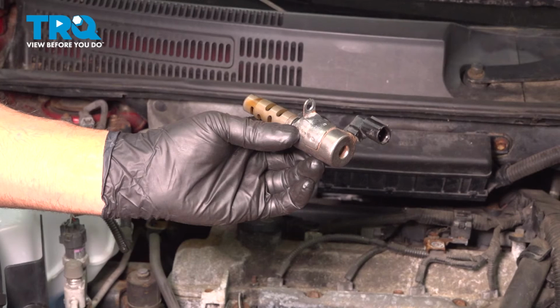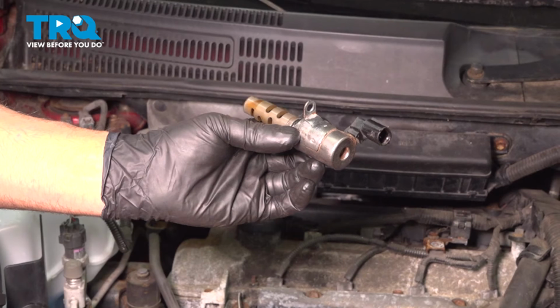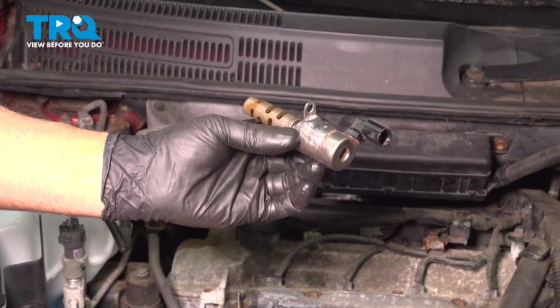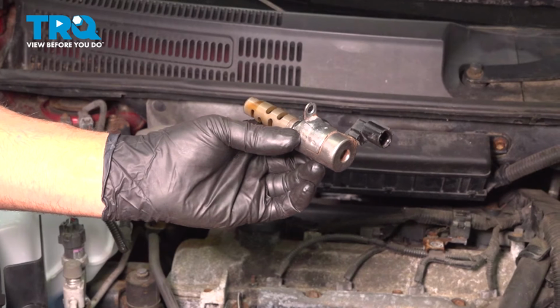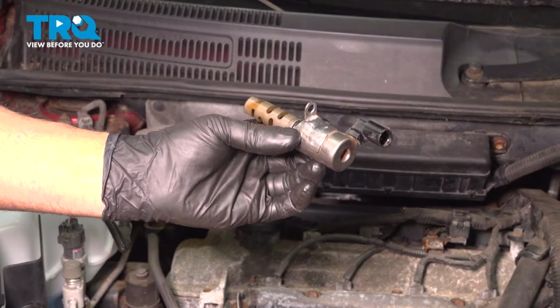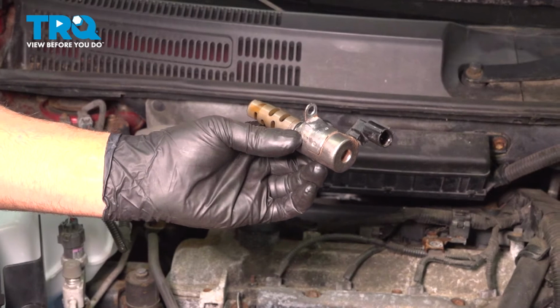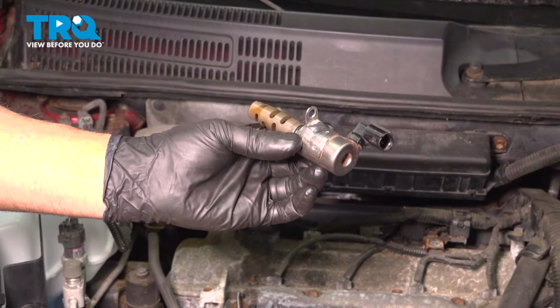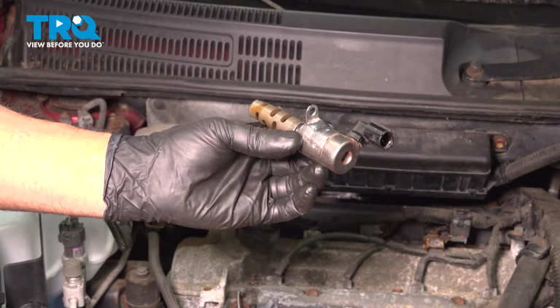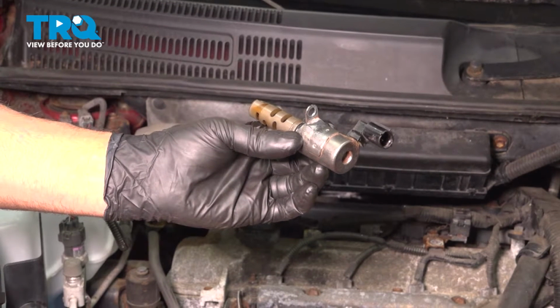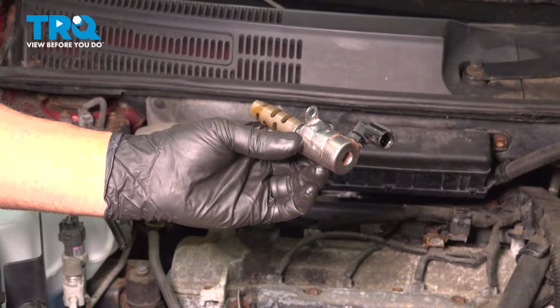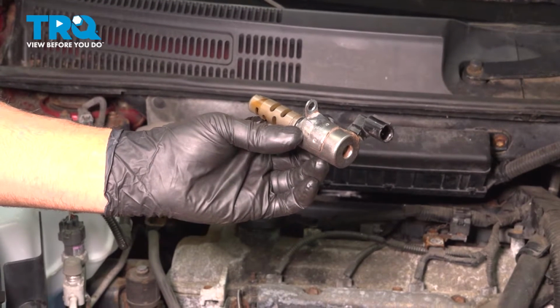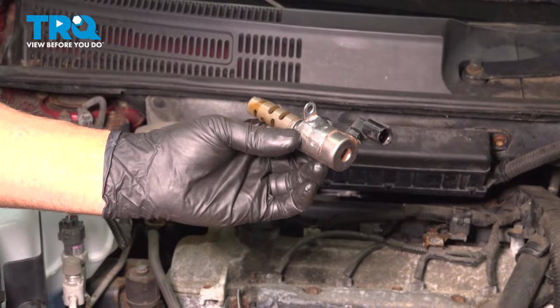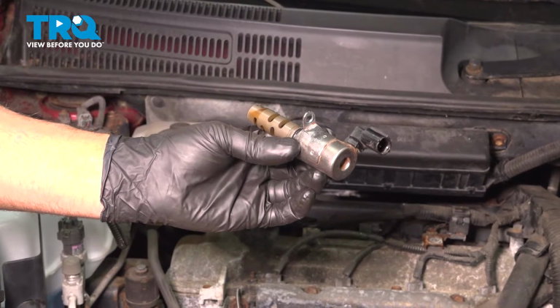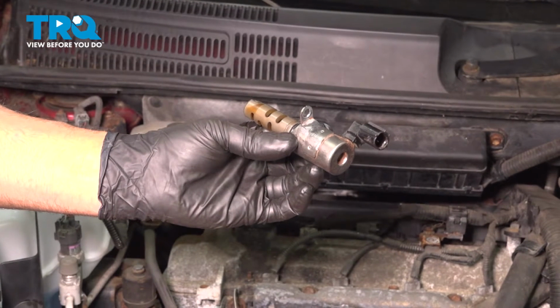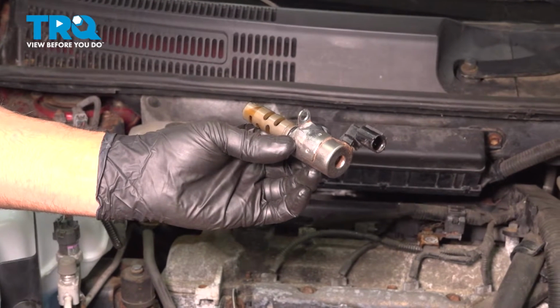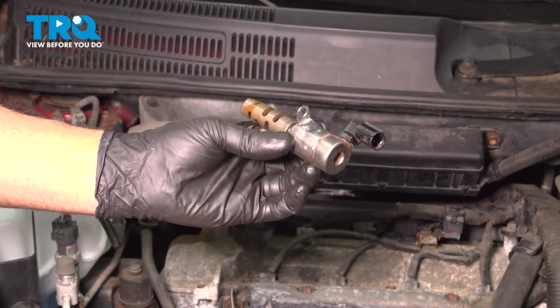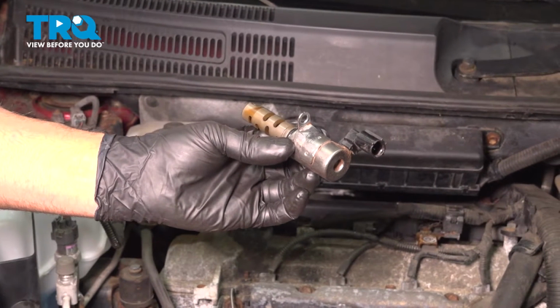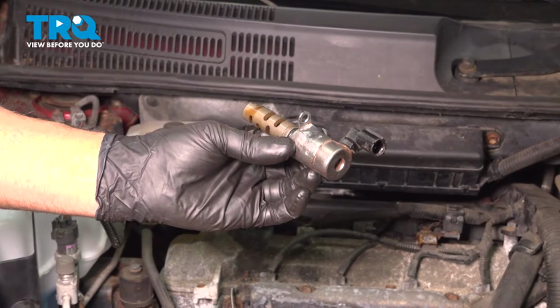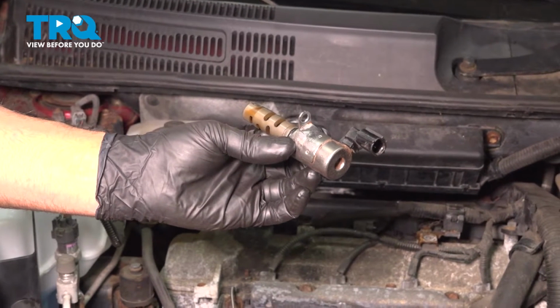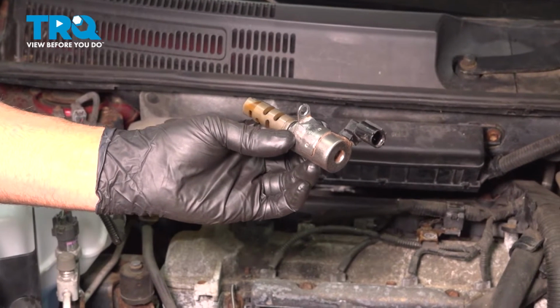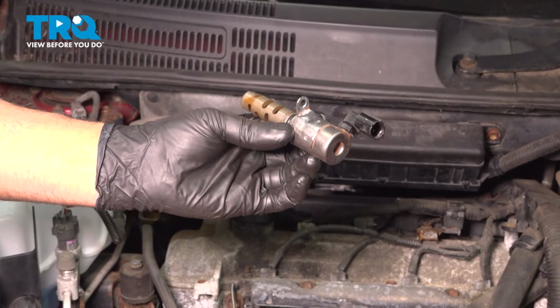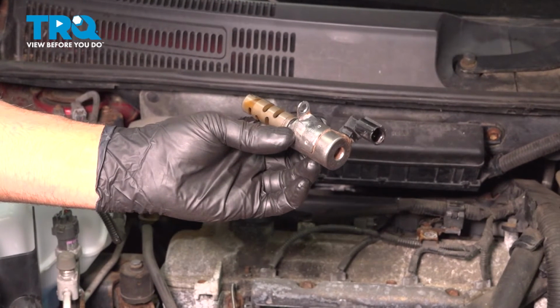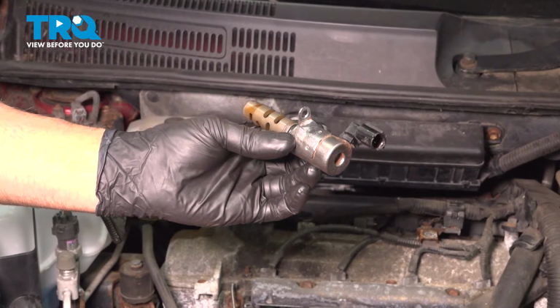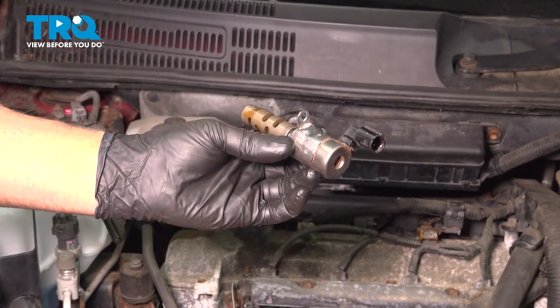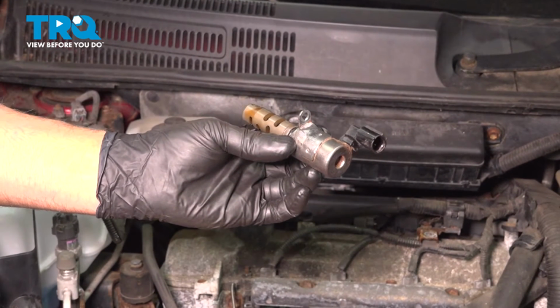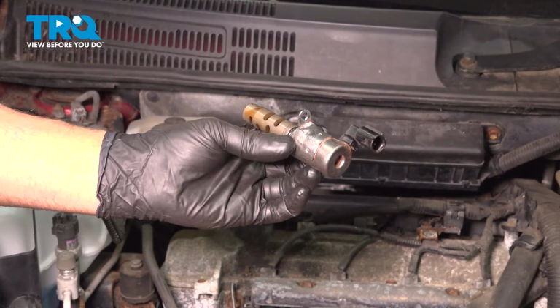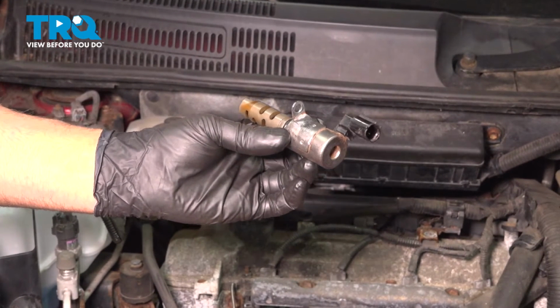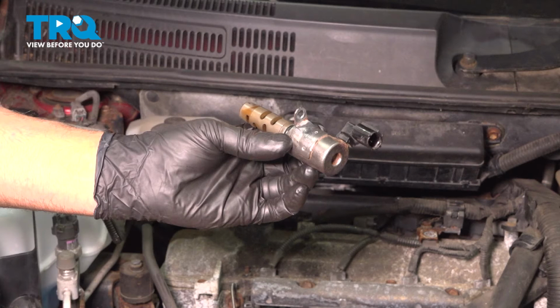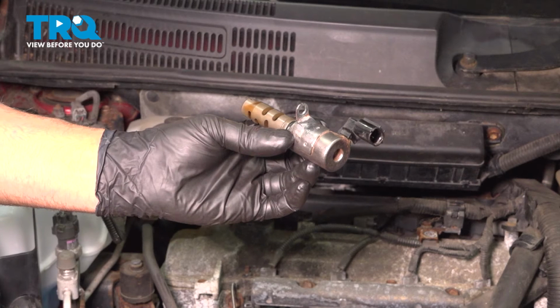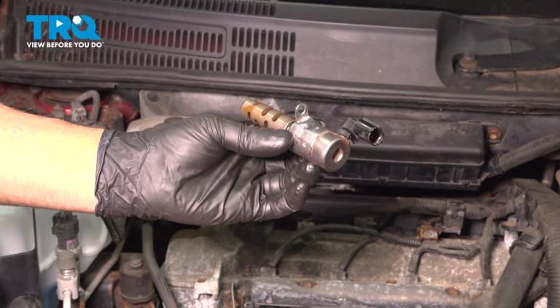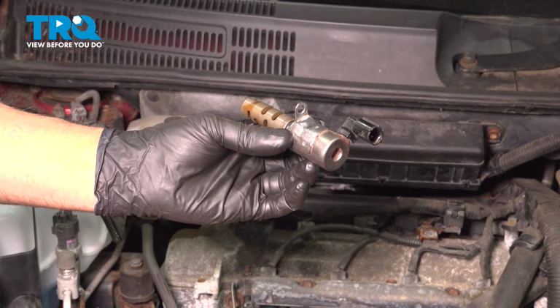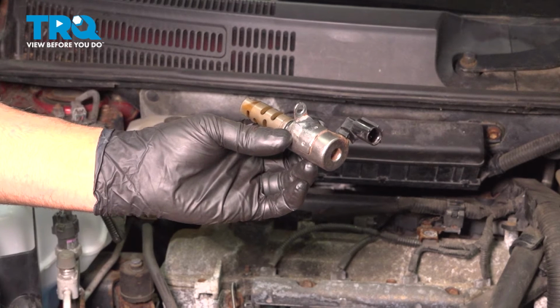In this video, I'm gonna show you how to replace the VVT solenoid valve on this Toyota Prius. Let's get into it.